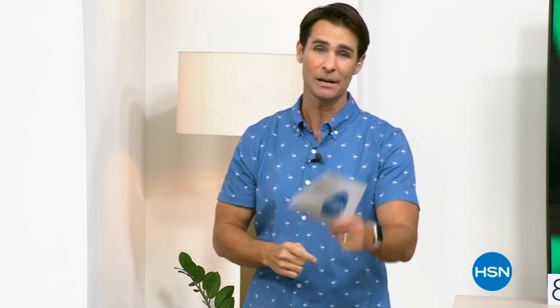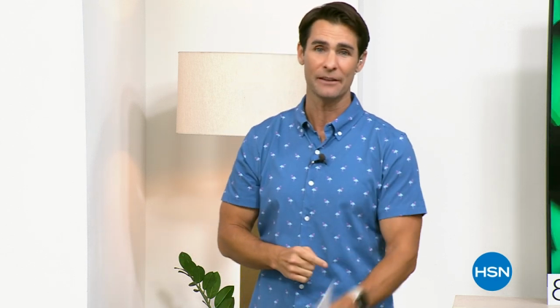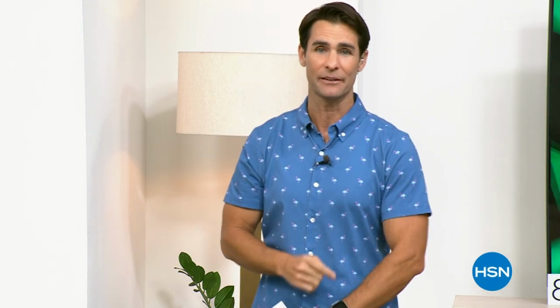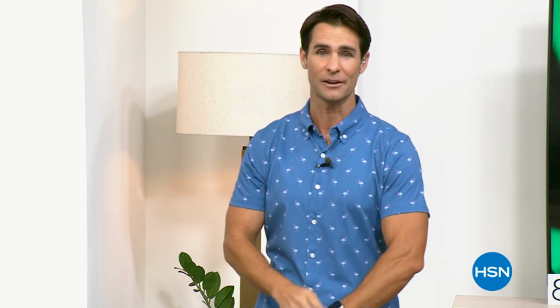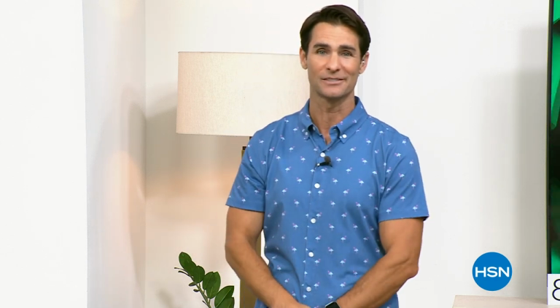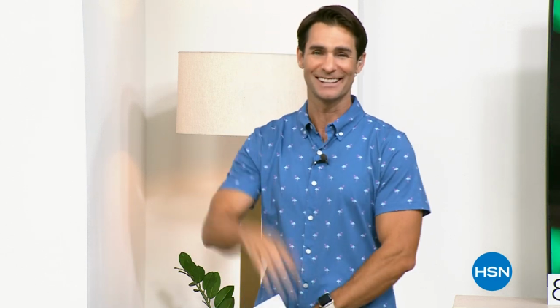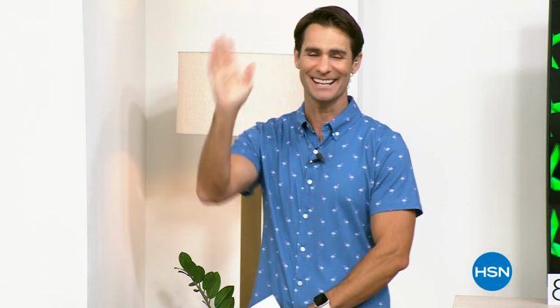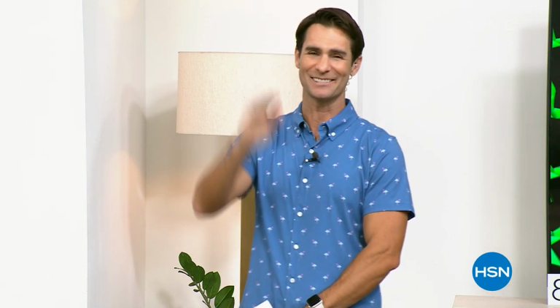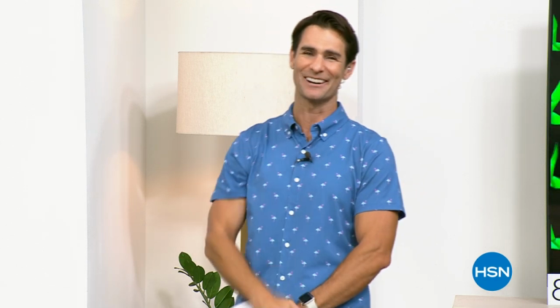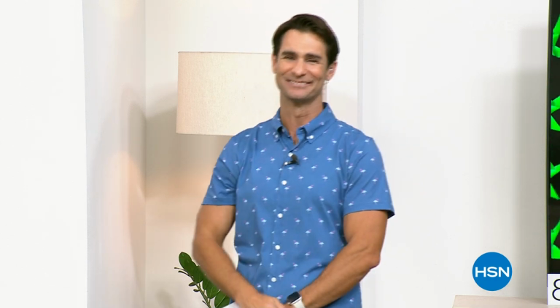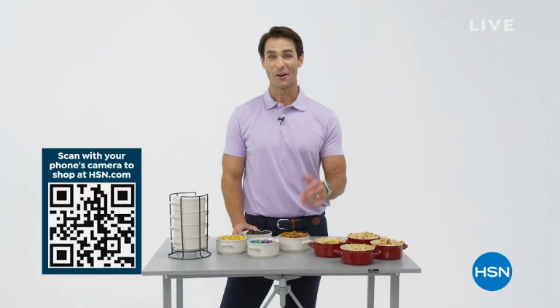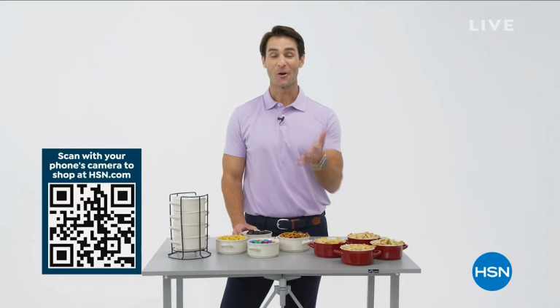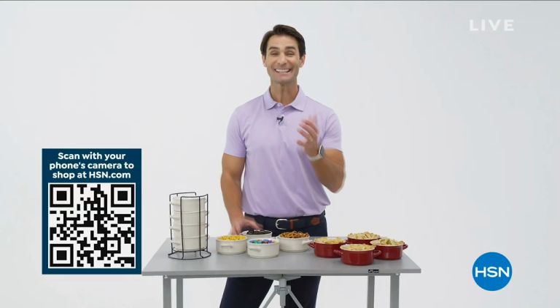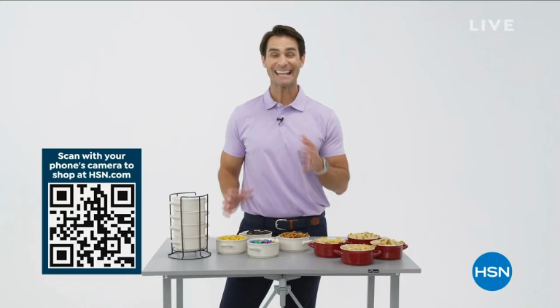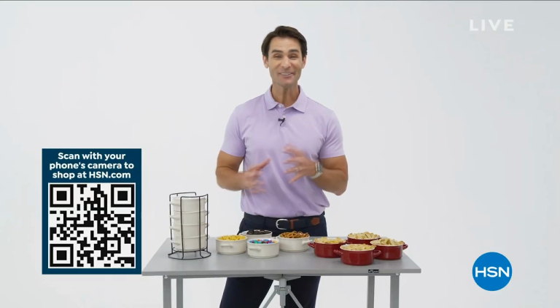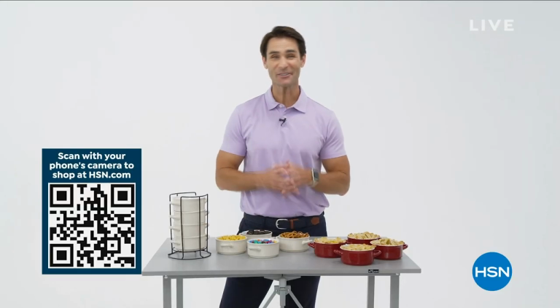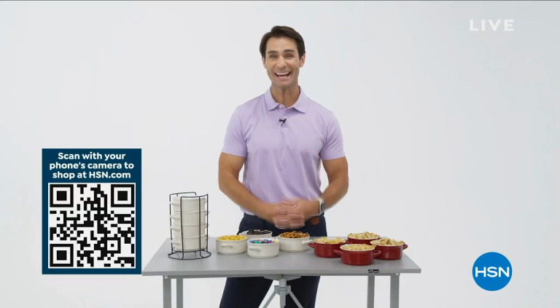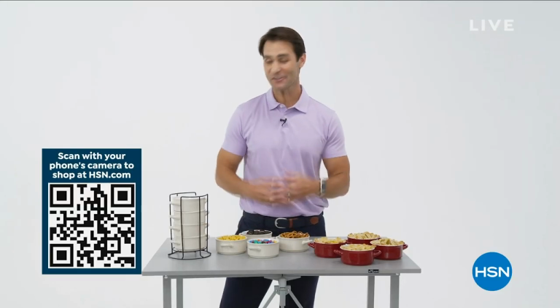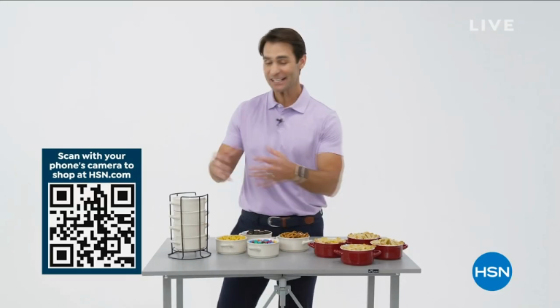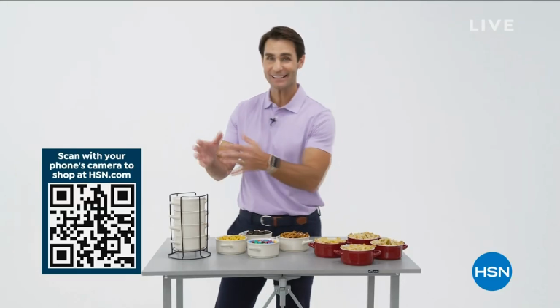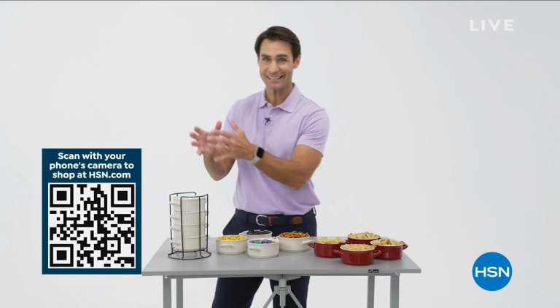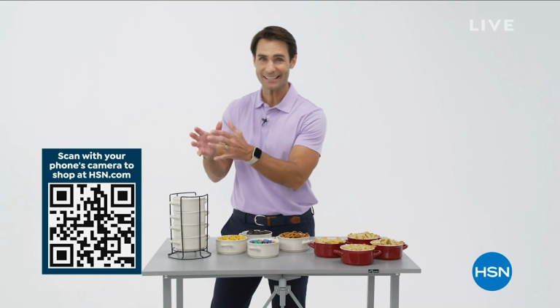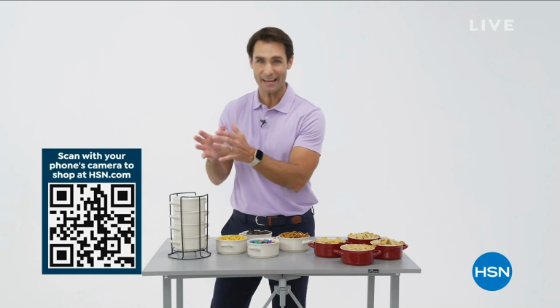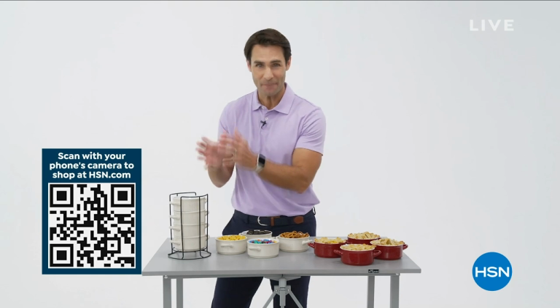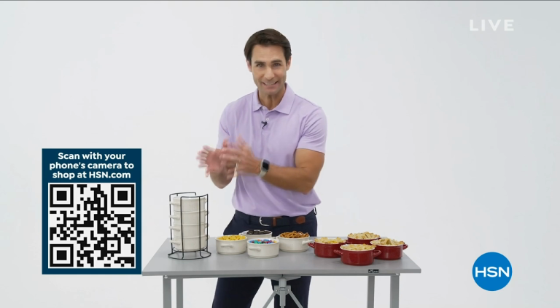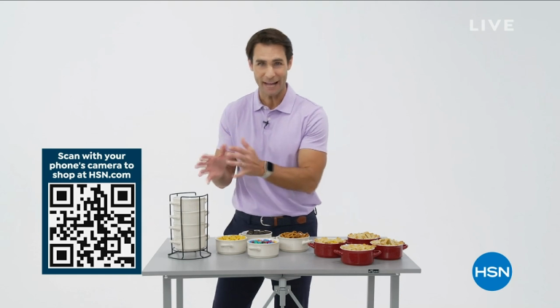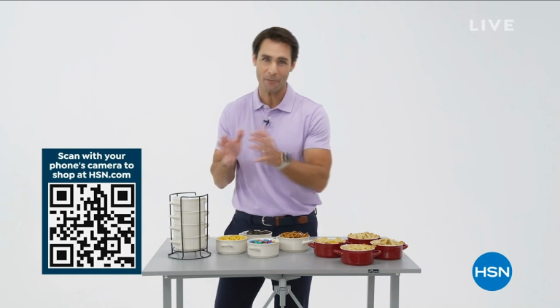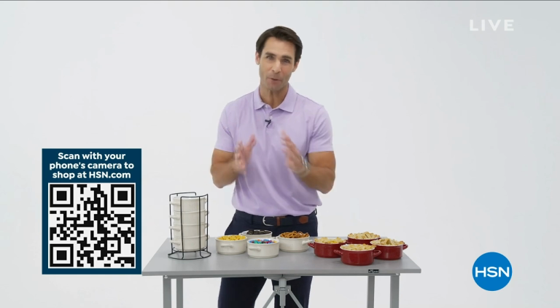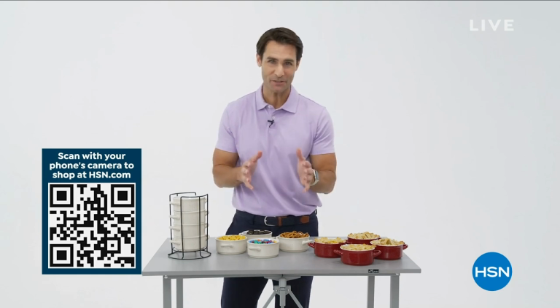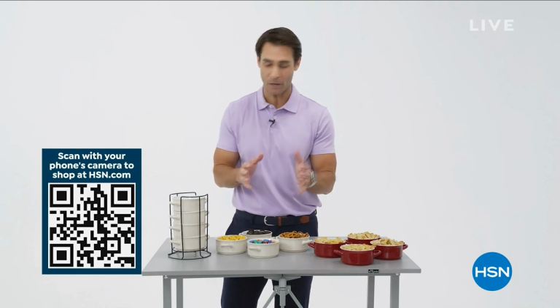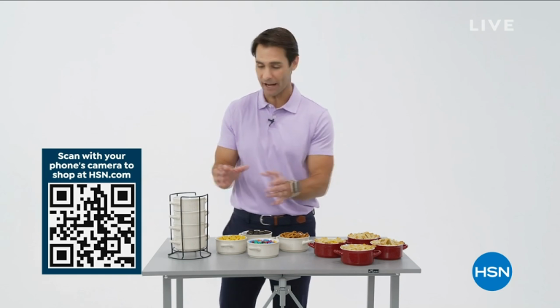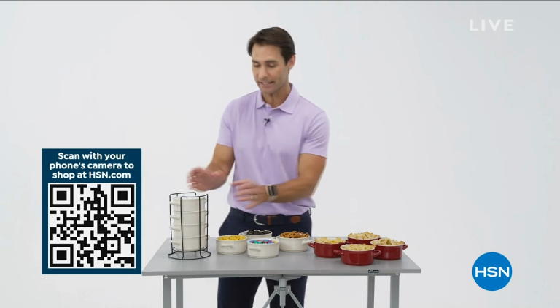Going into entertaining season, this is a Lust Have from Boston Warehouse.